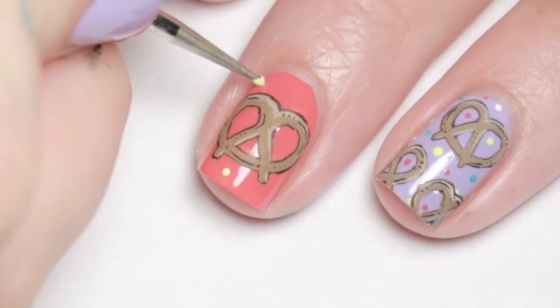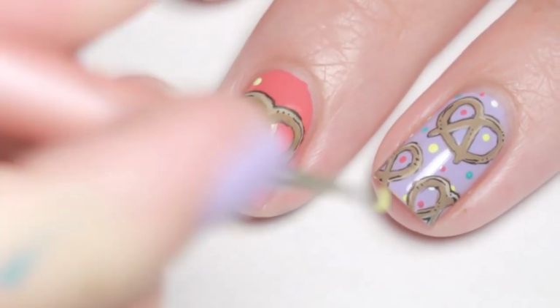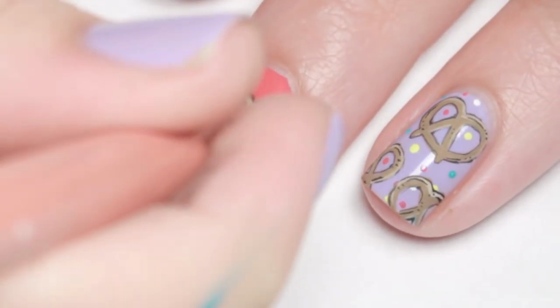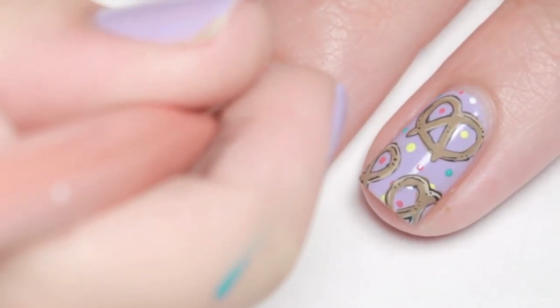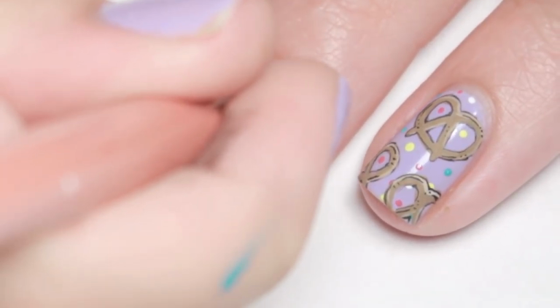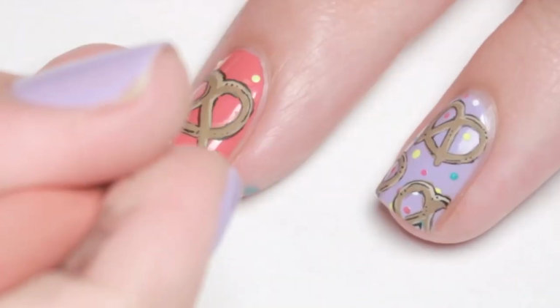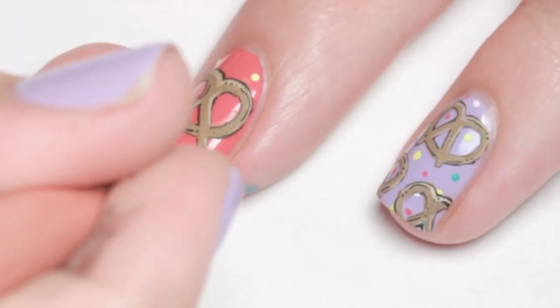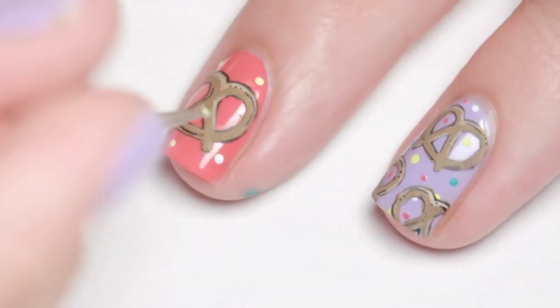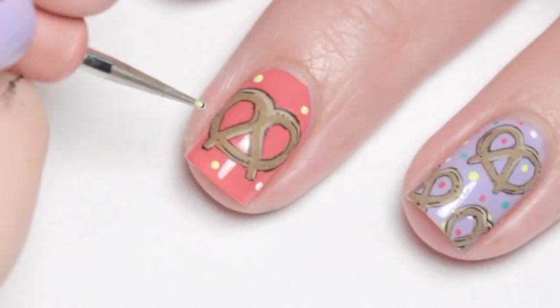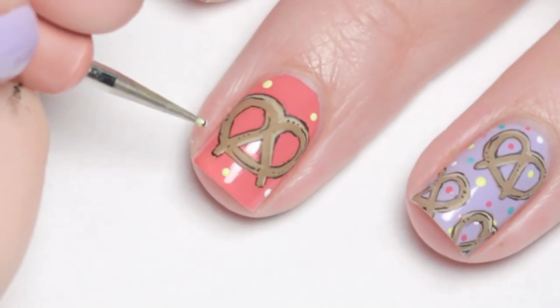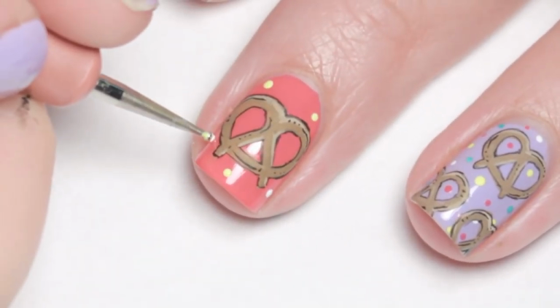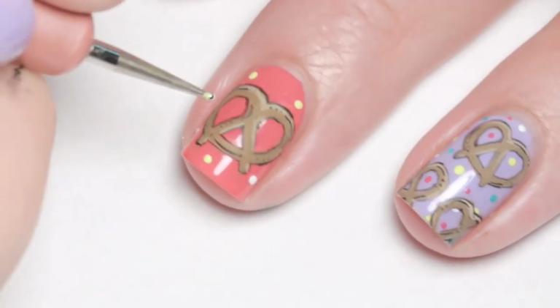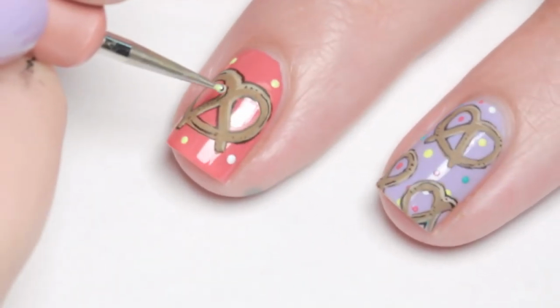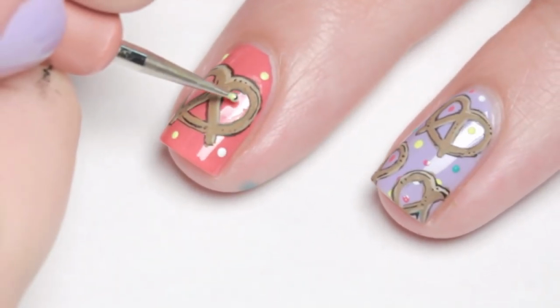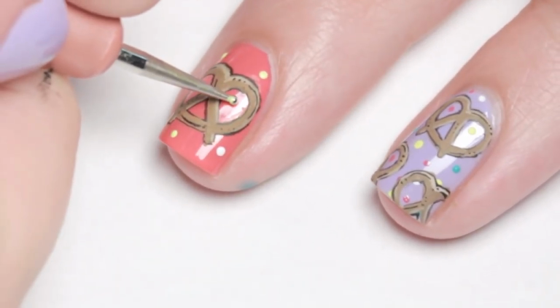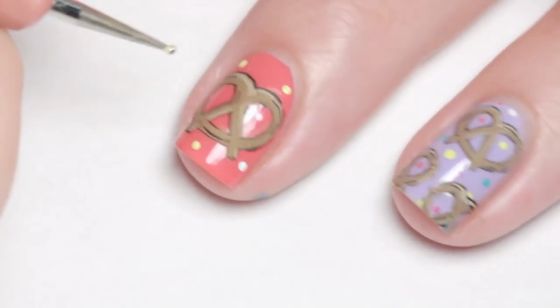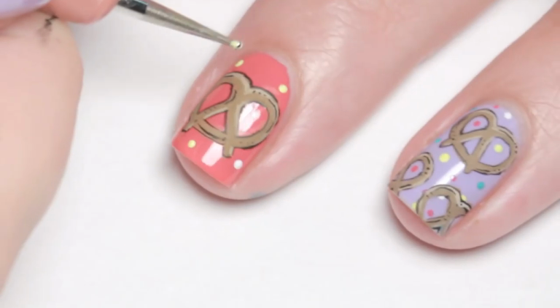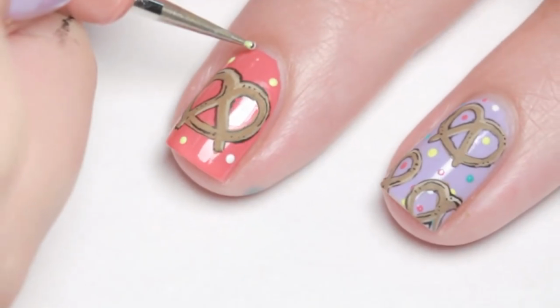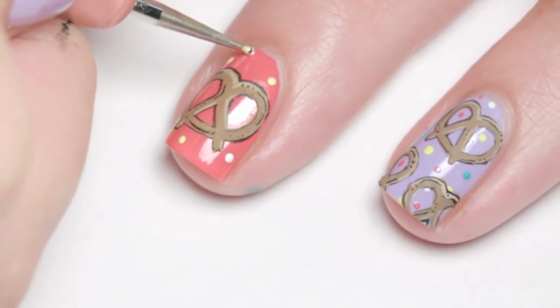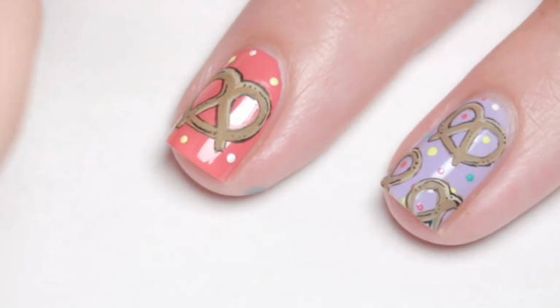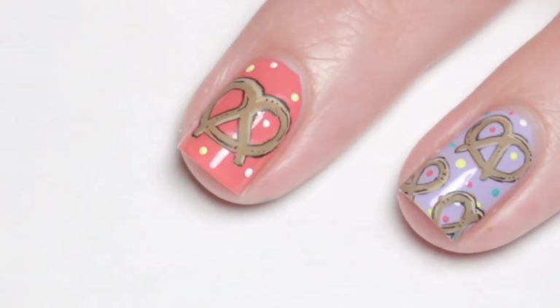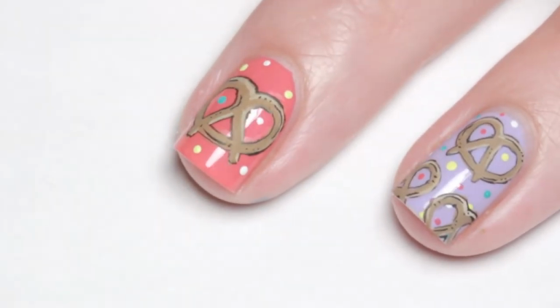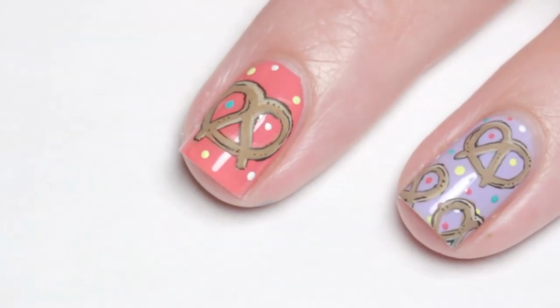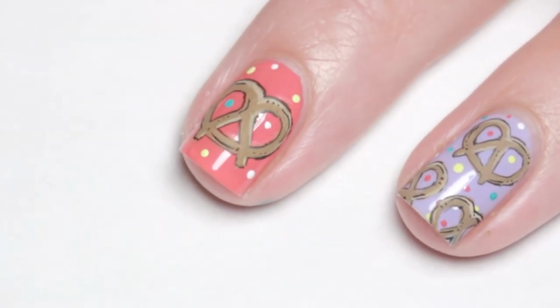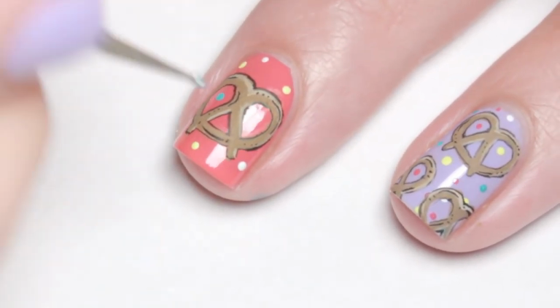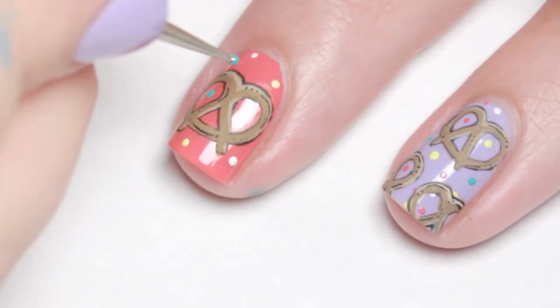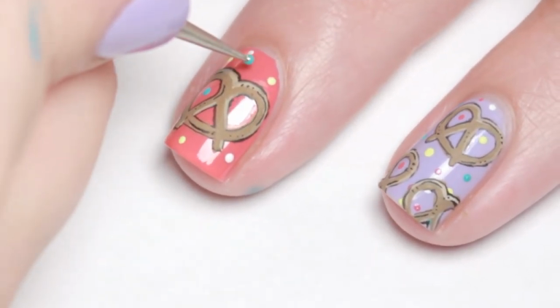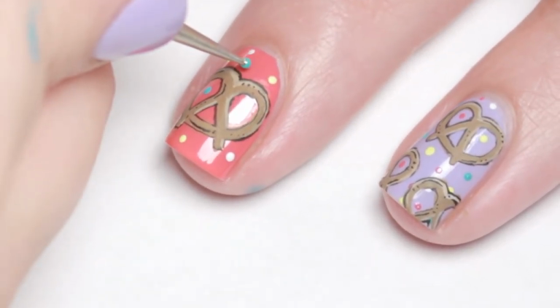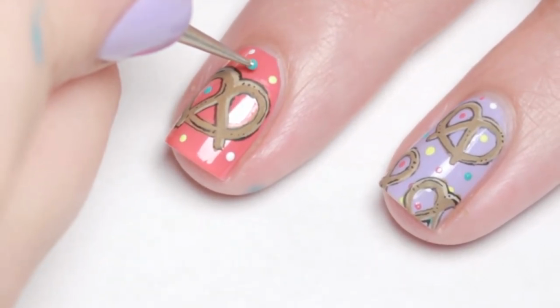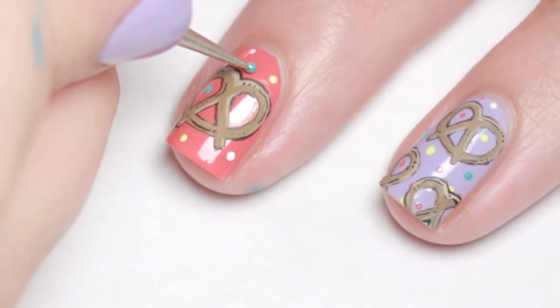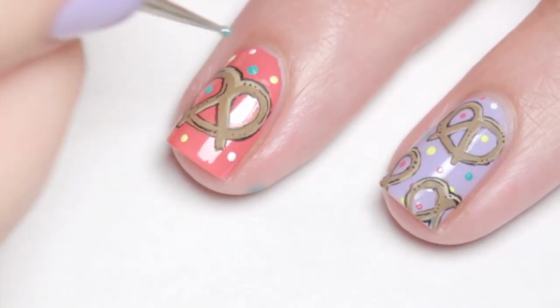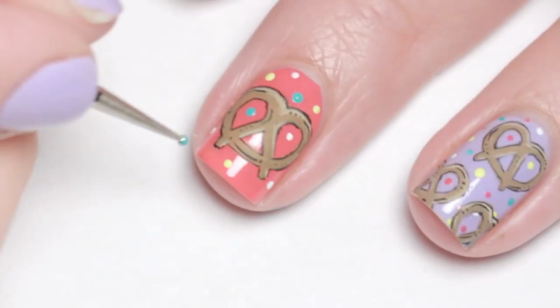Lastly I added small dots with white, yellow, and teal paint and the opposite background polish to fill in the spaces.